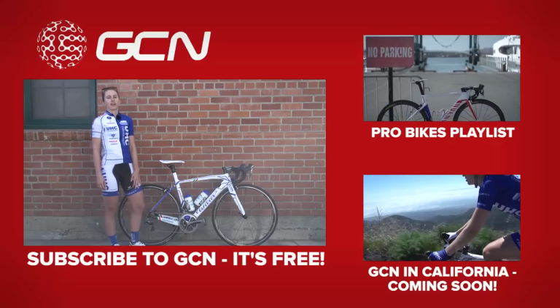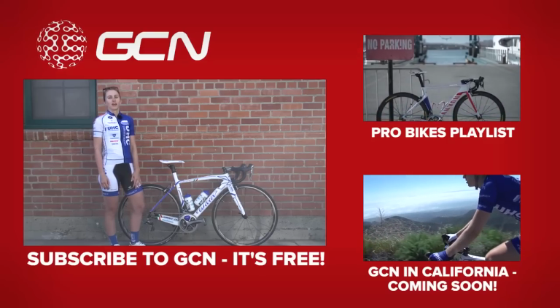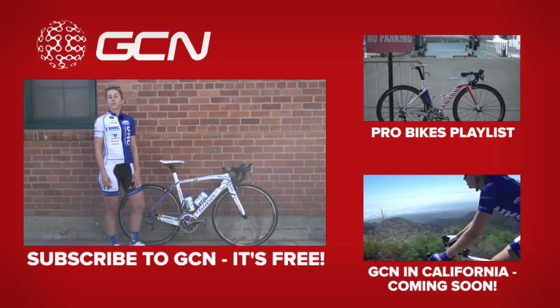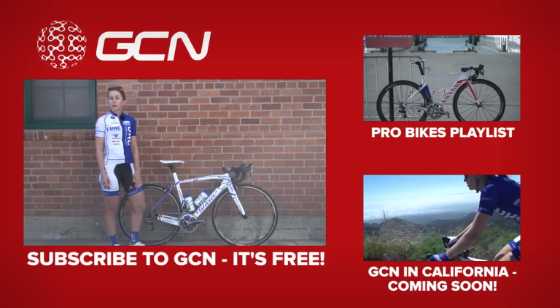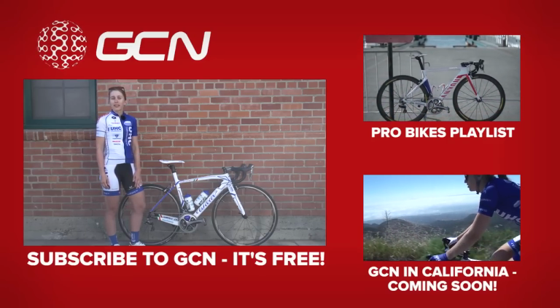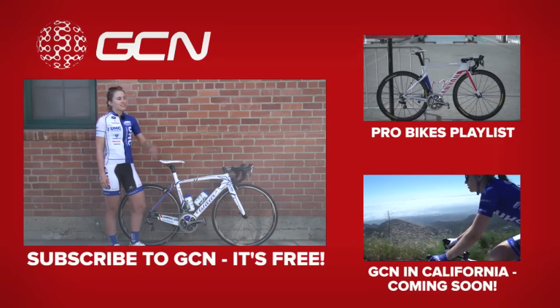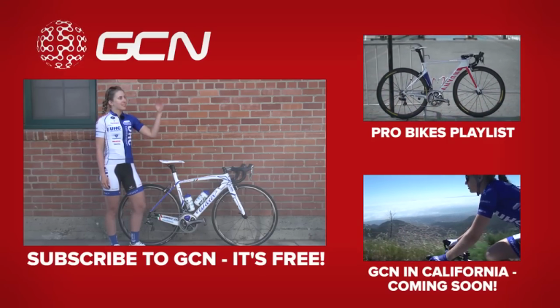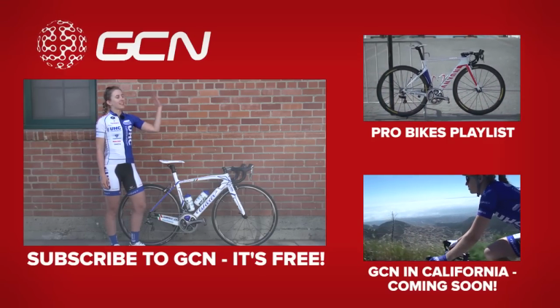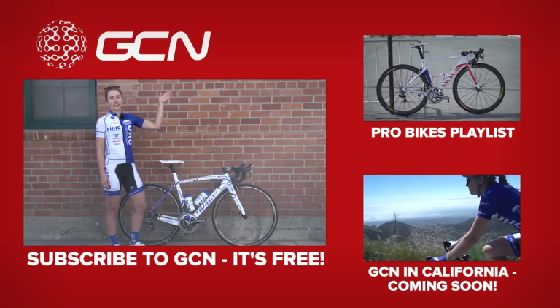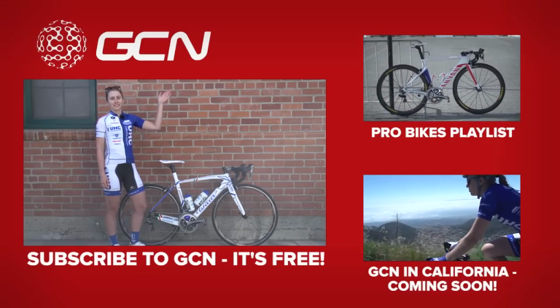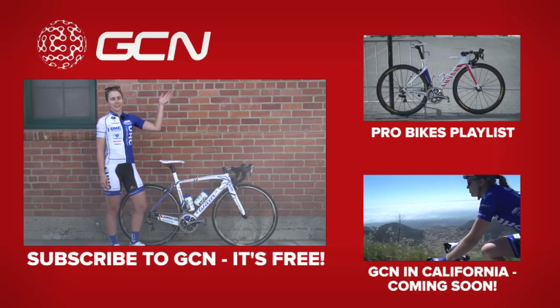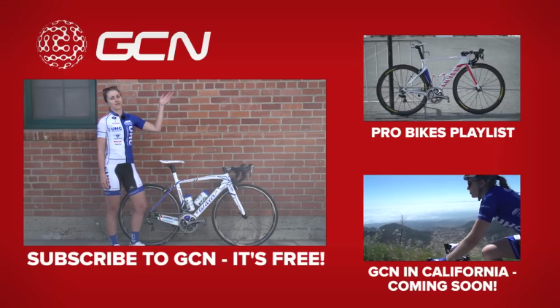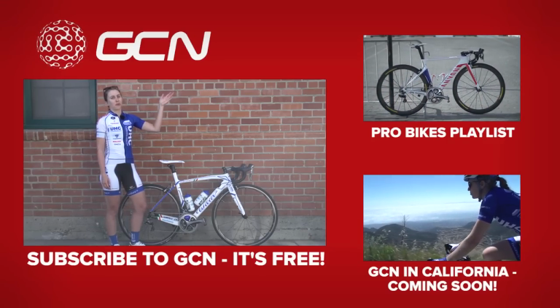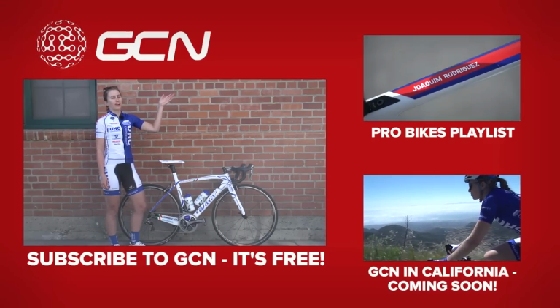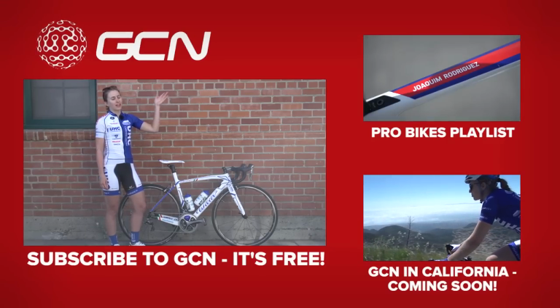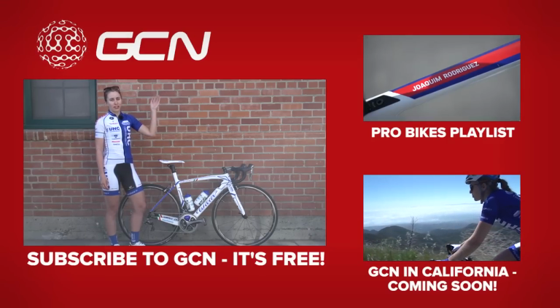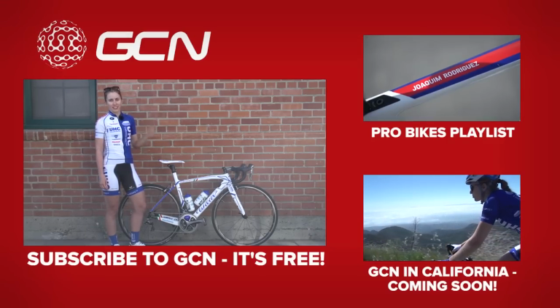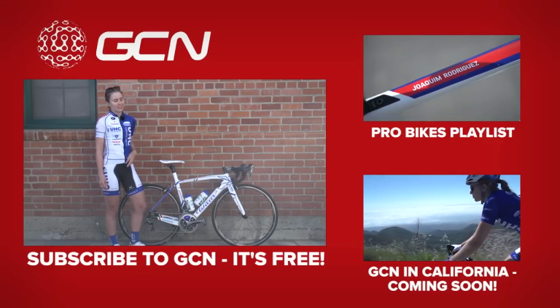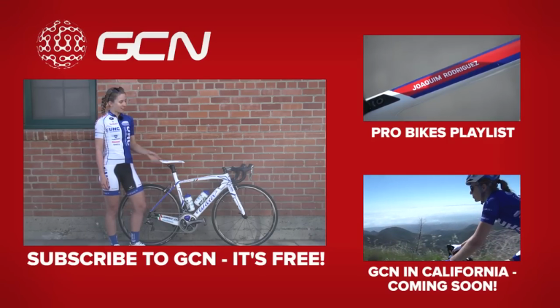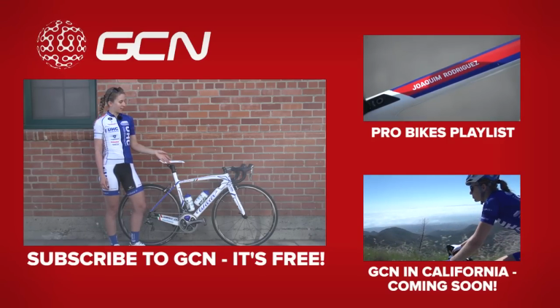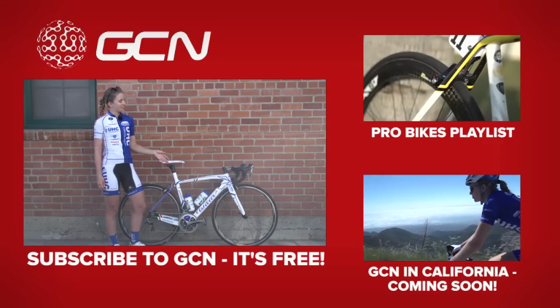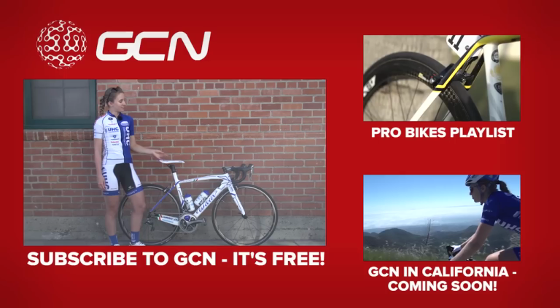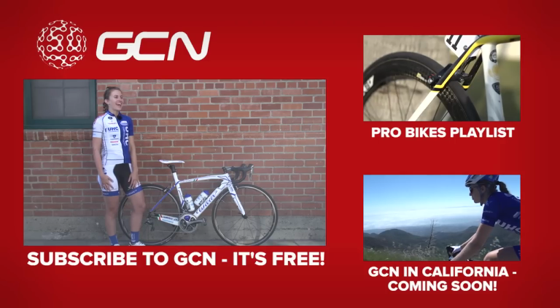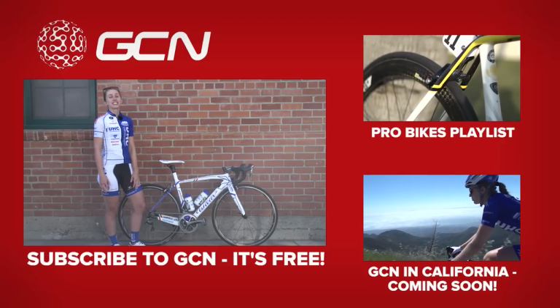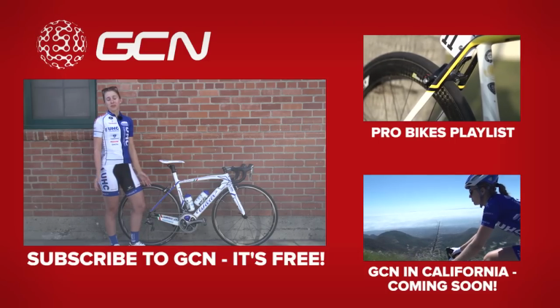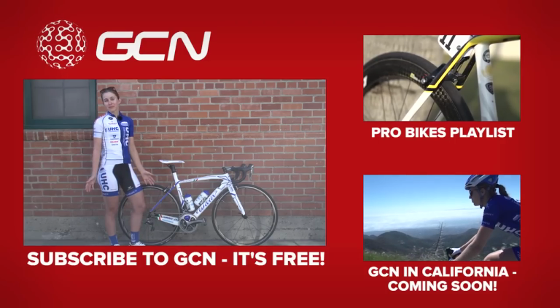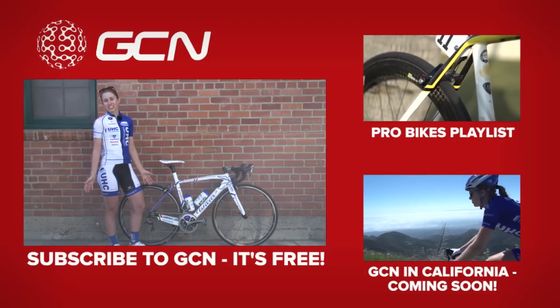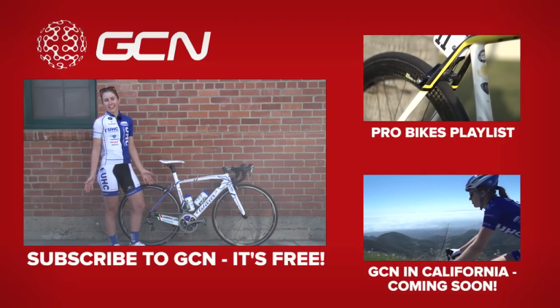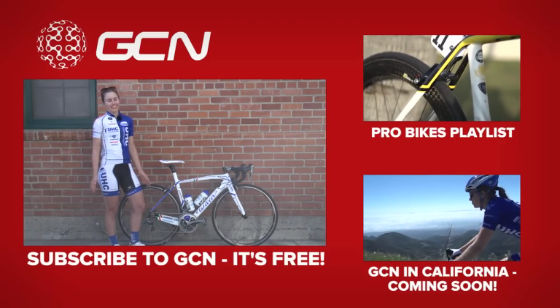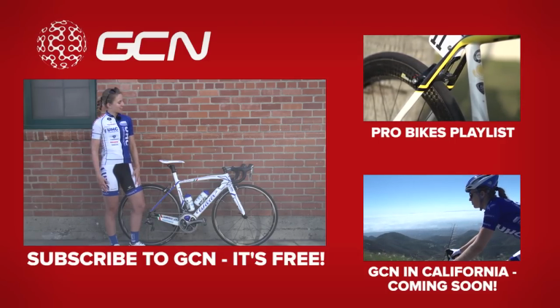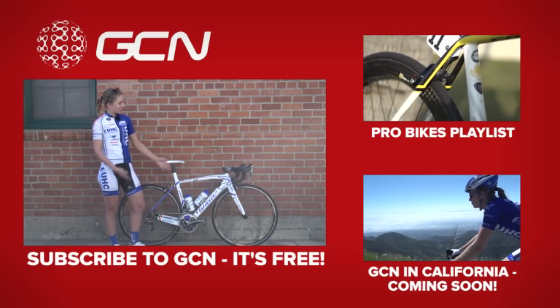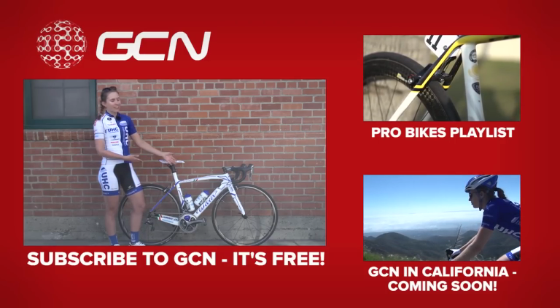For more pro bikes, click here. And for more California content, click here. And to subscribe to GCN, click on my bike.